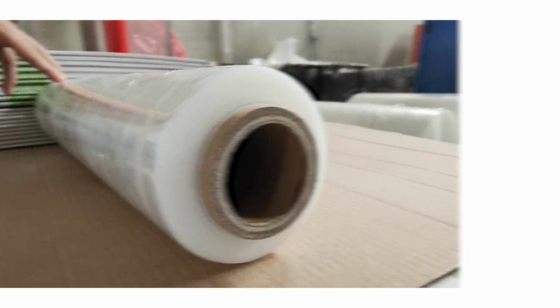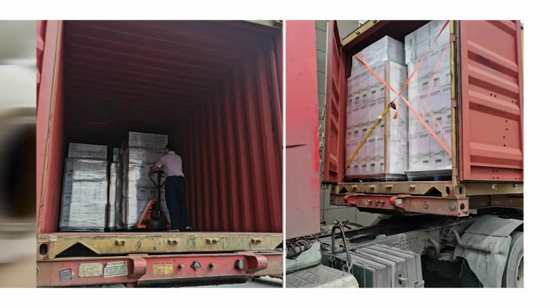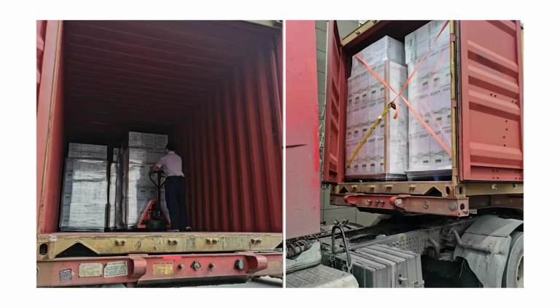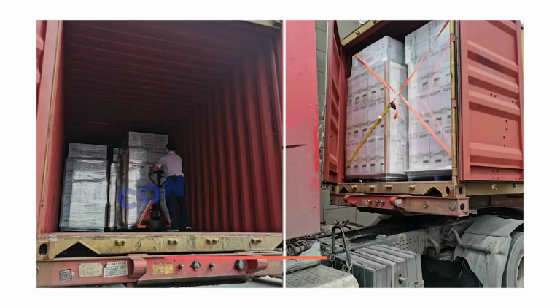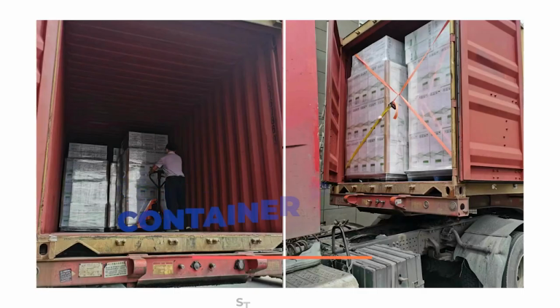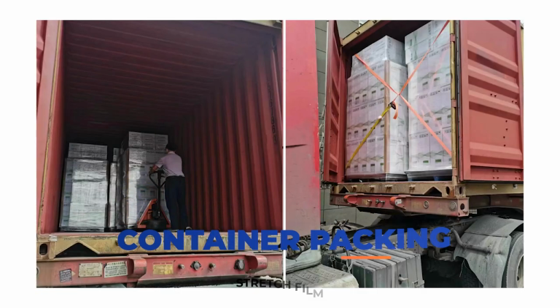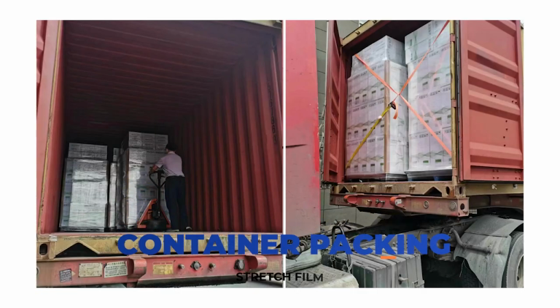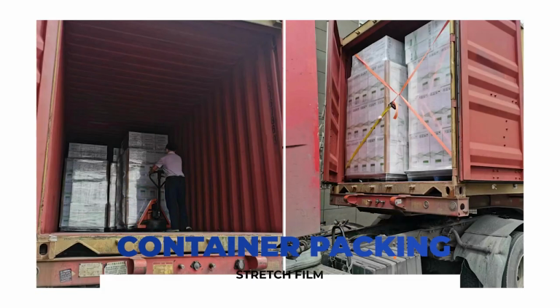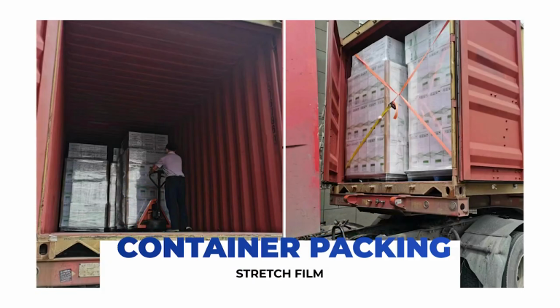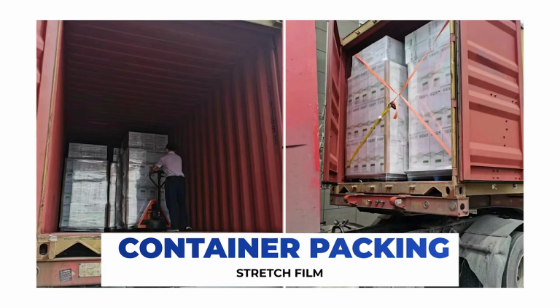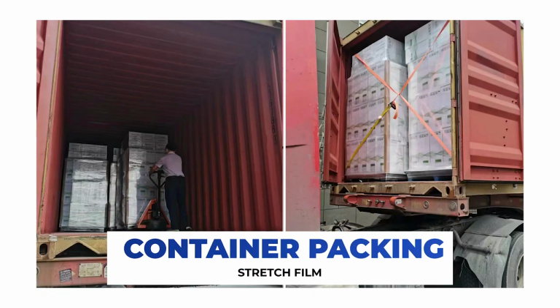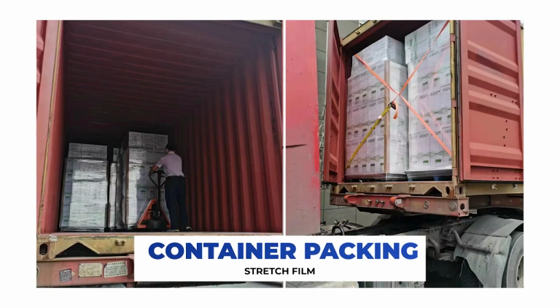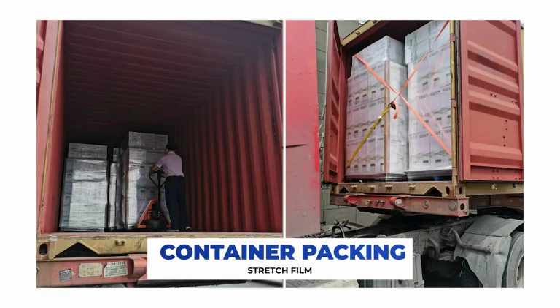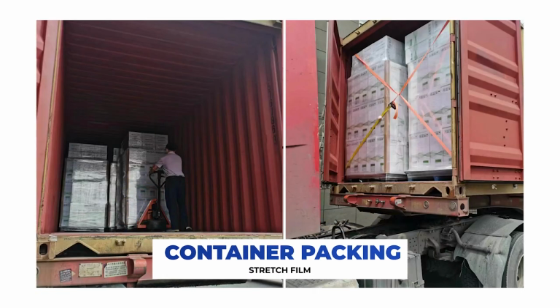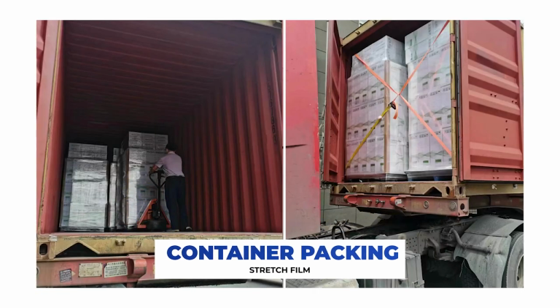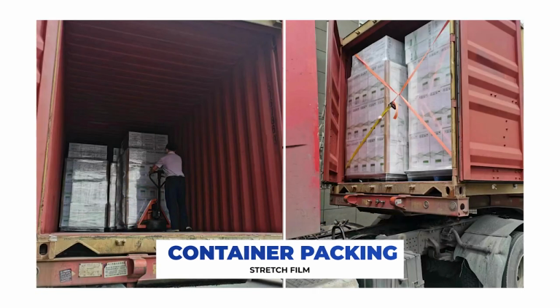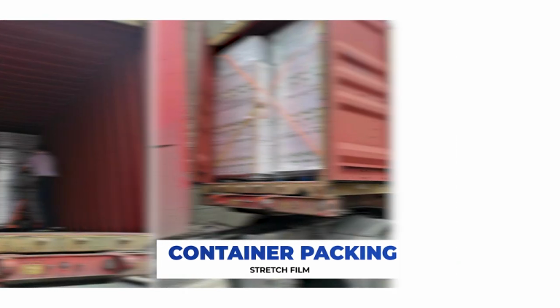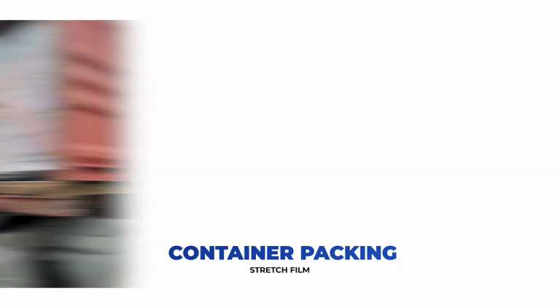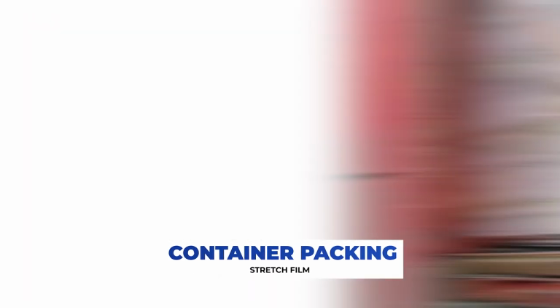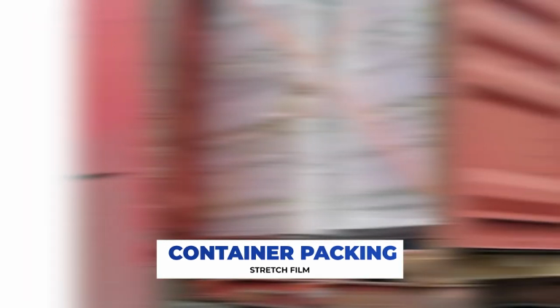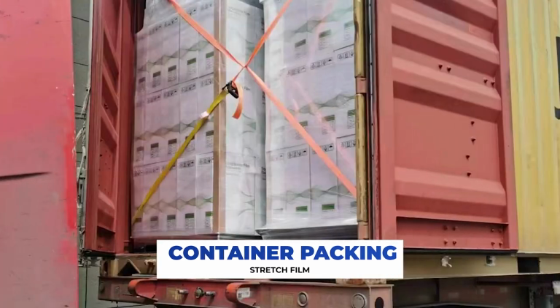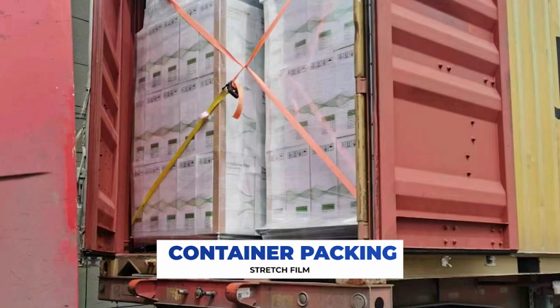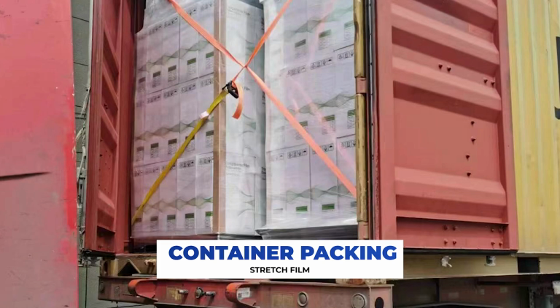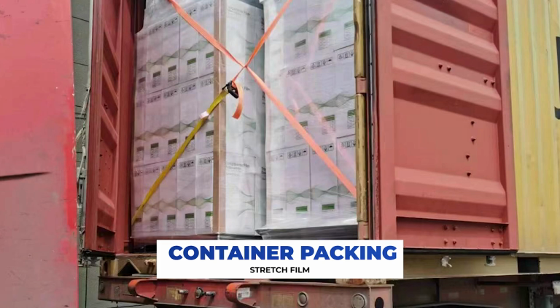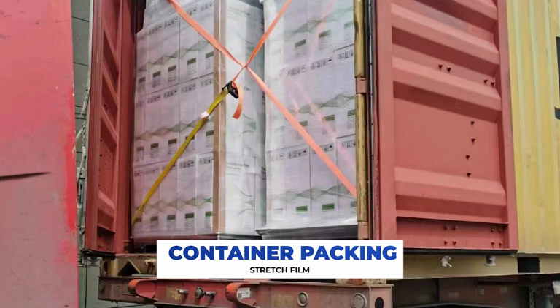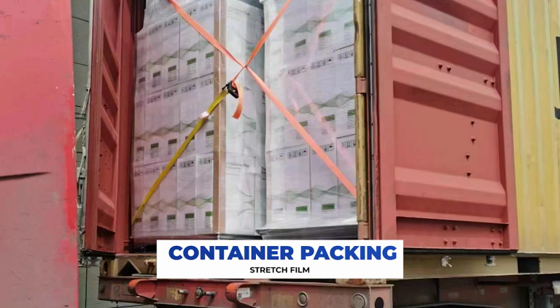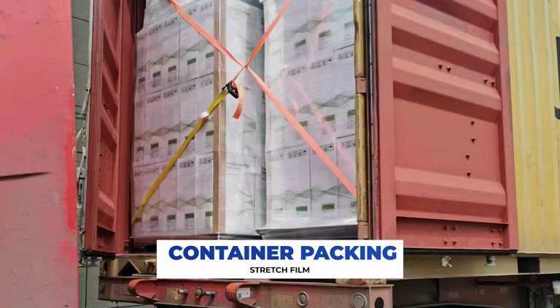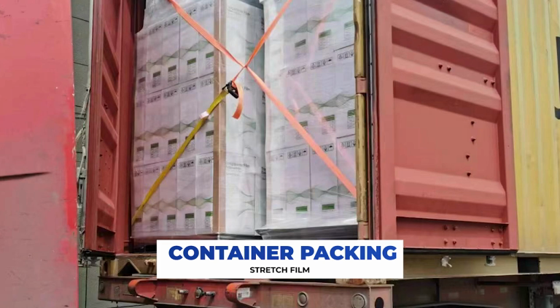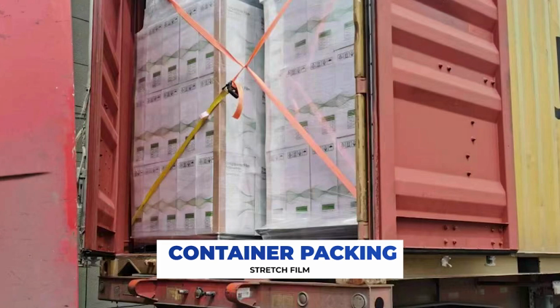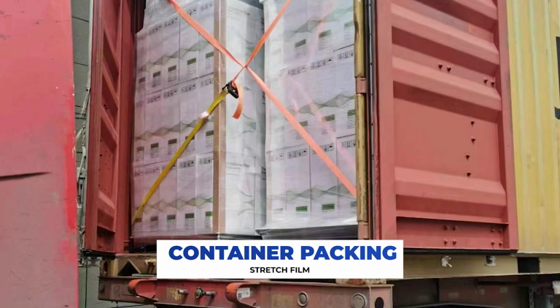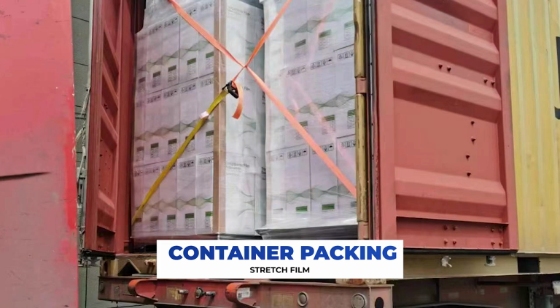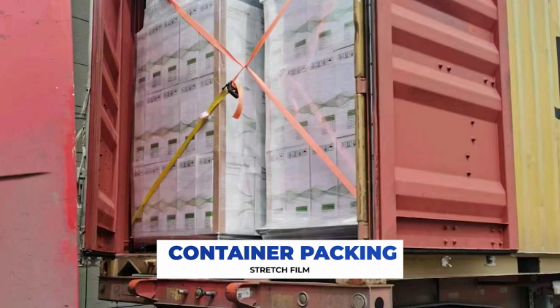This is a photo of our products being loaded into containers, ready for delivery to customers around the world.